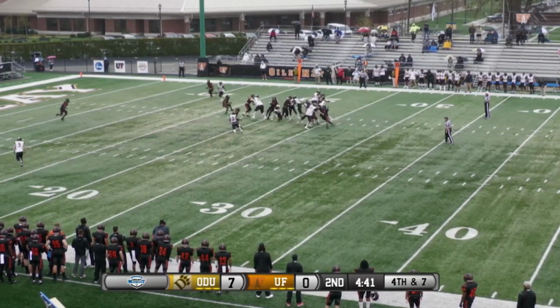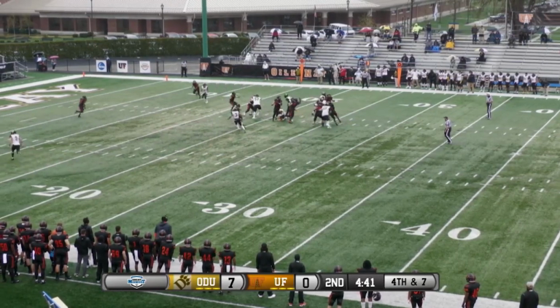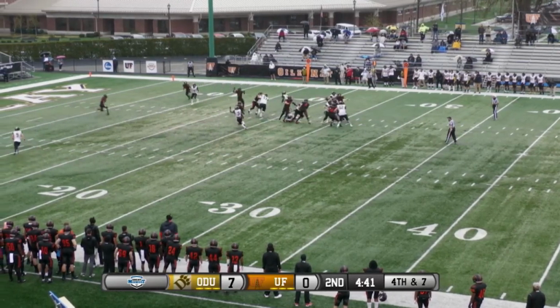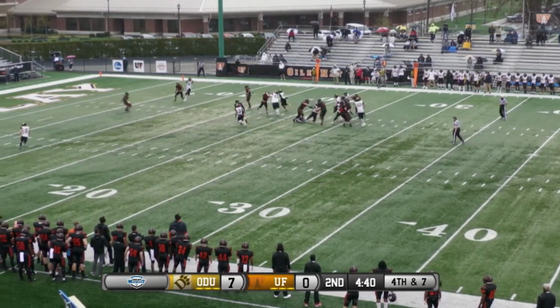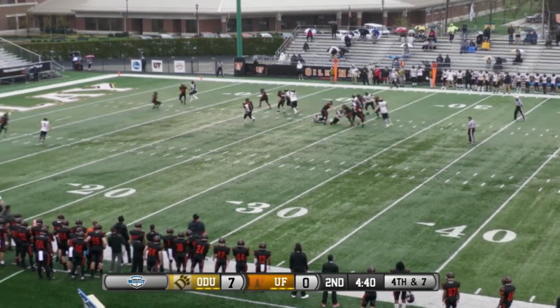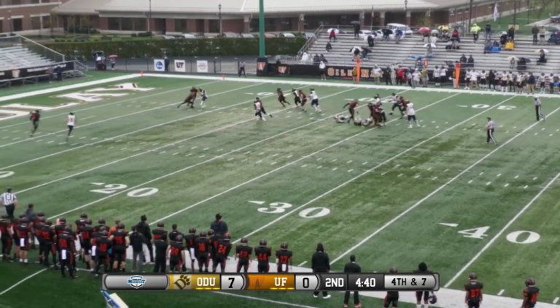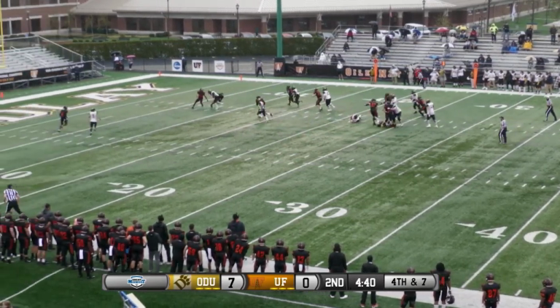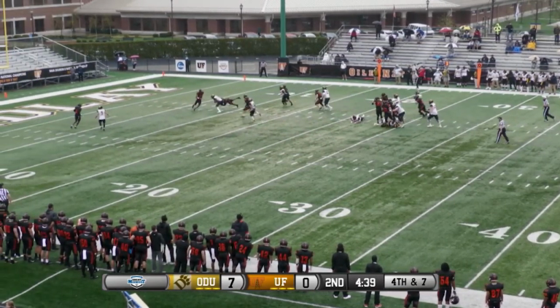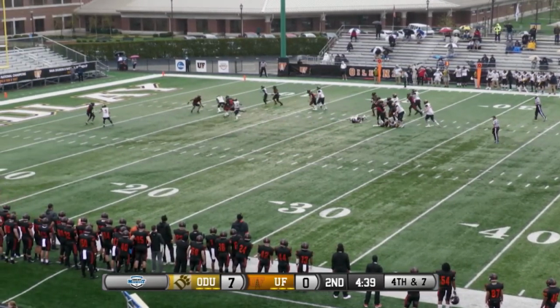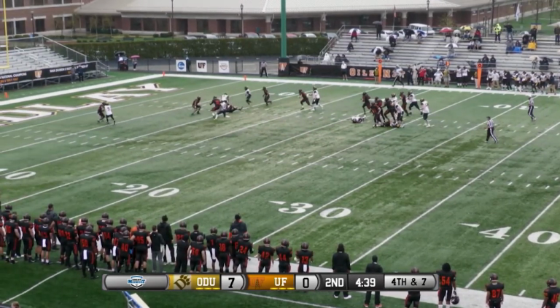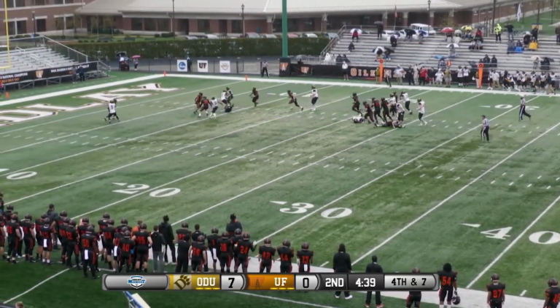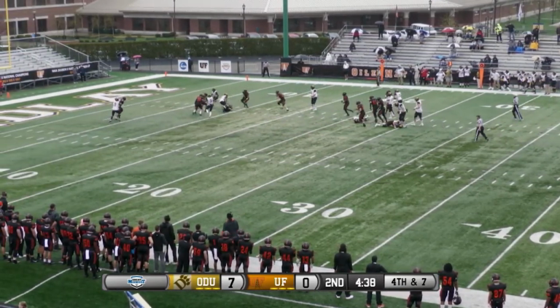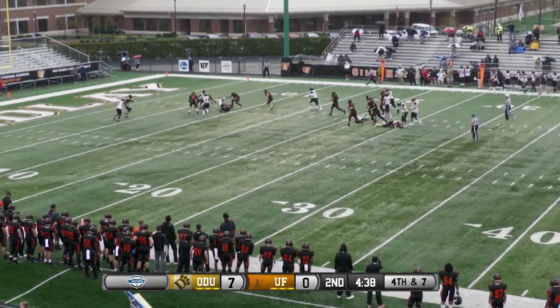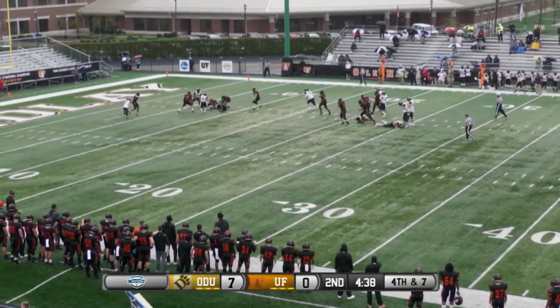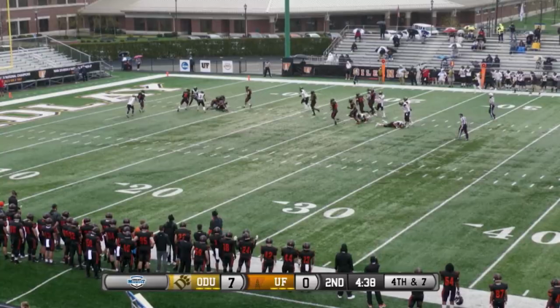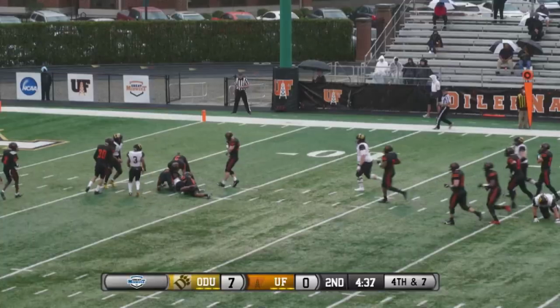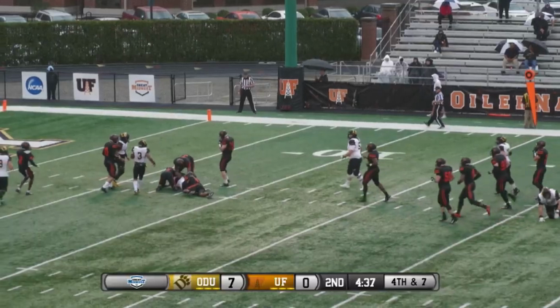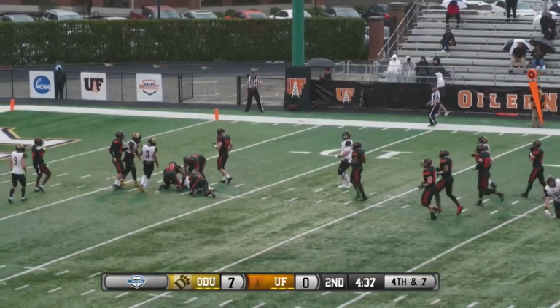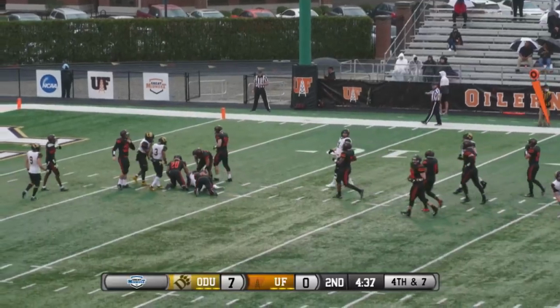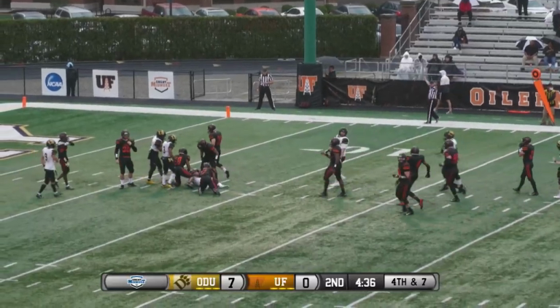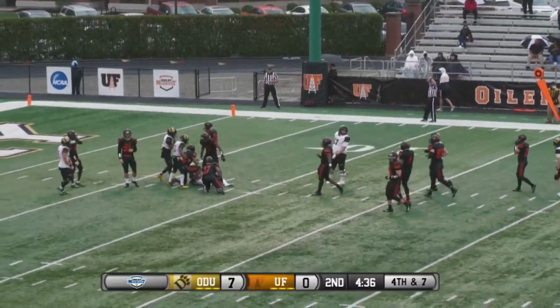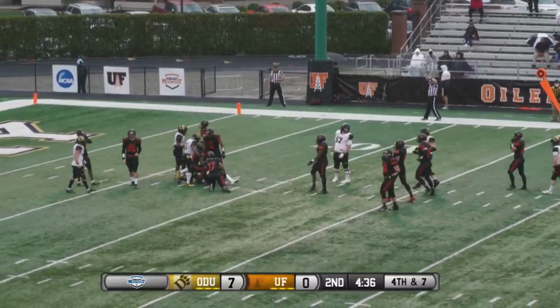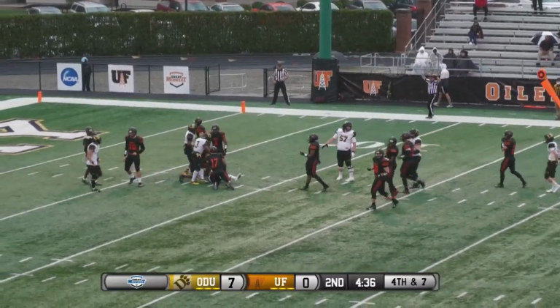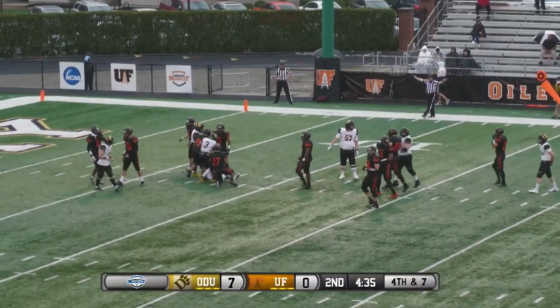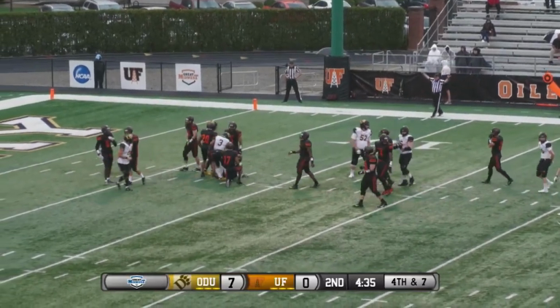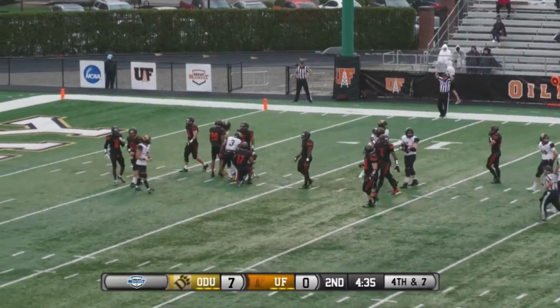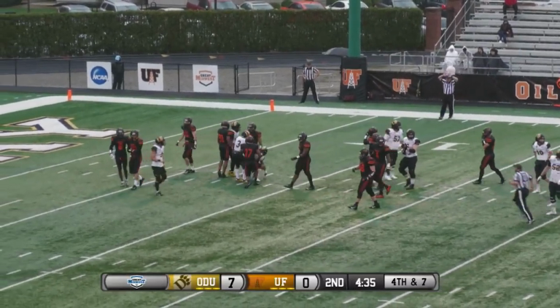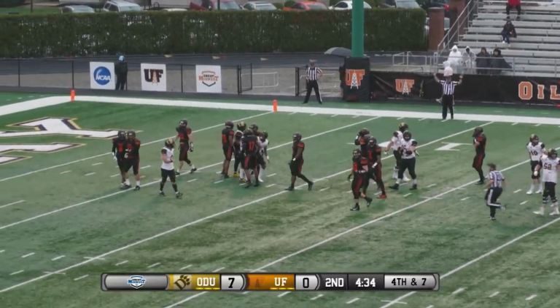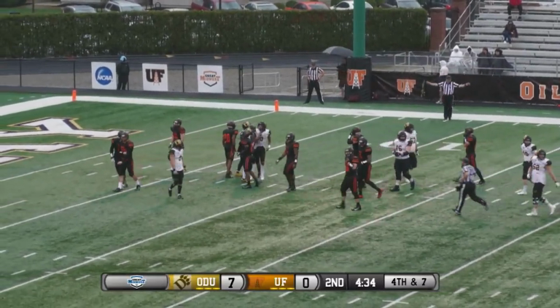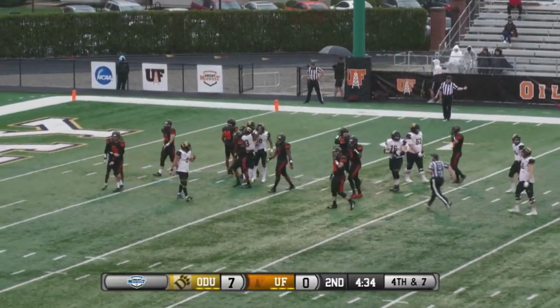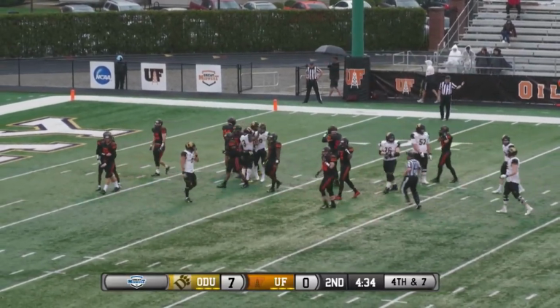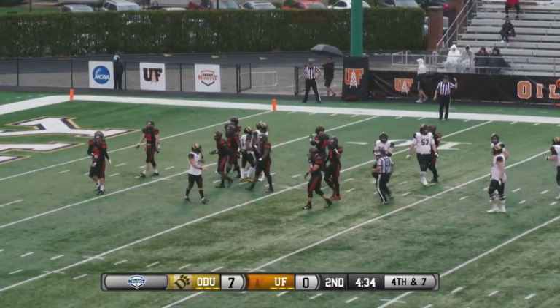Fake the give, throw the slant, complete. And has a first down inside the Oilers 10, down near the 7.